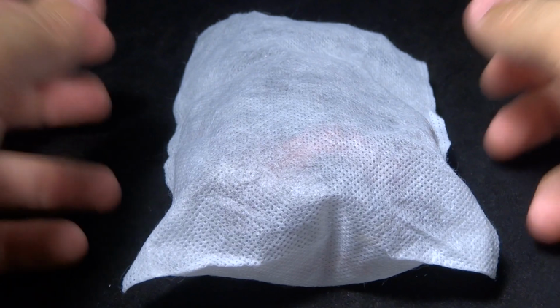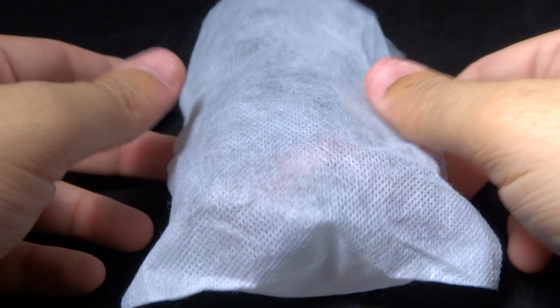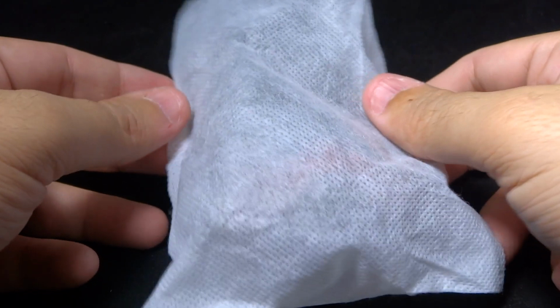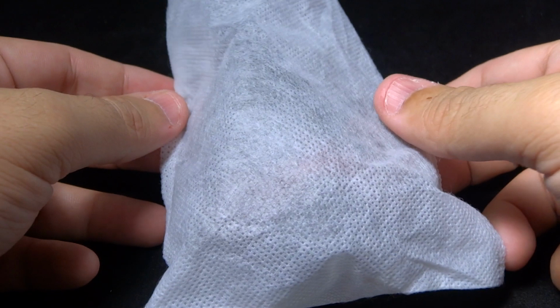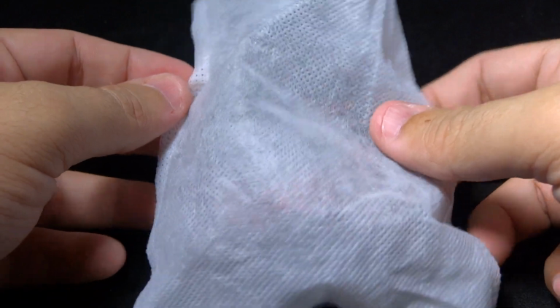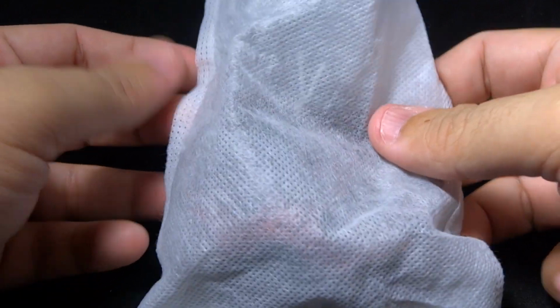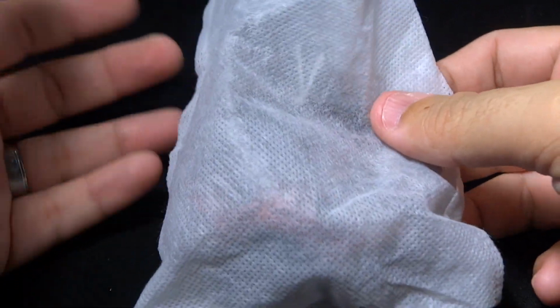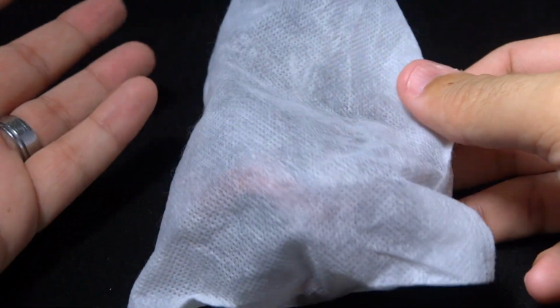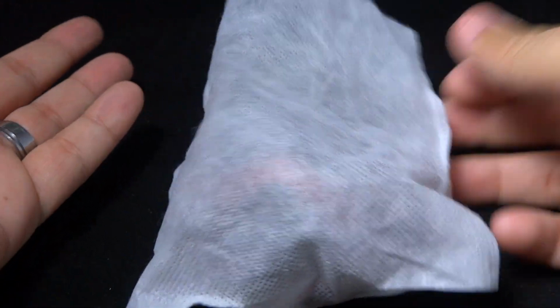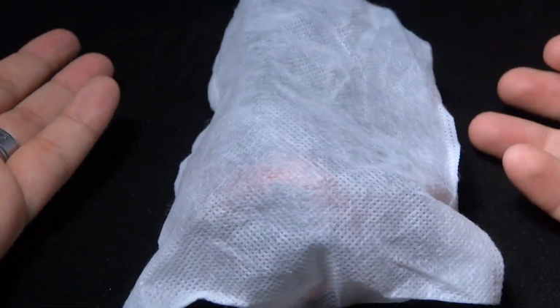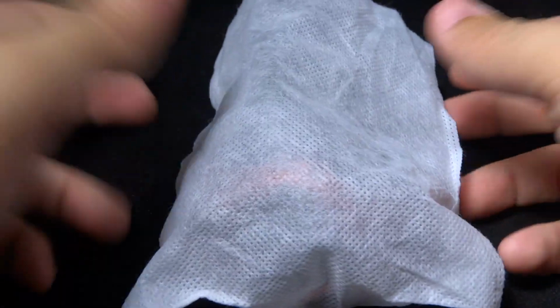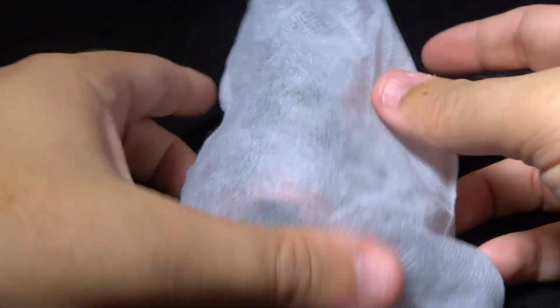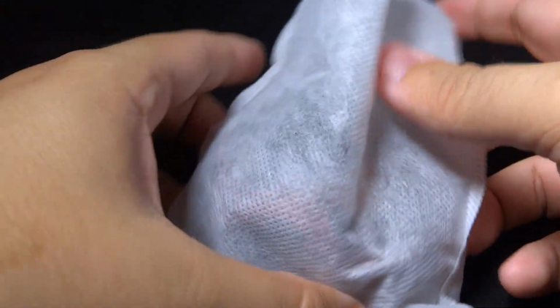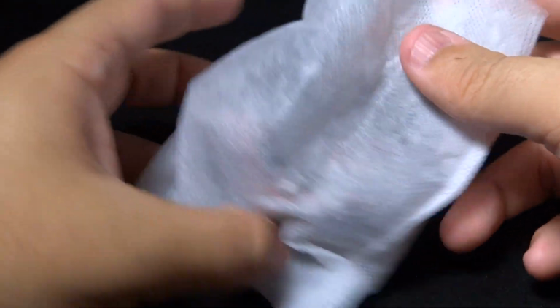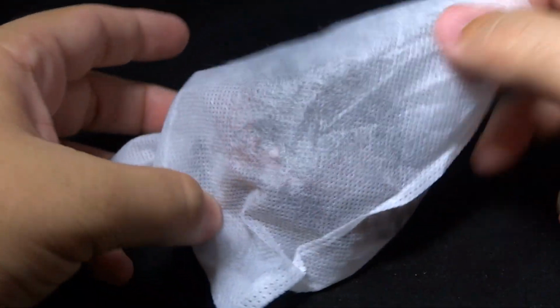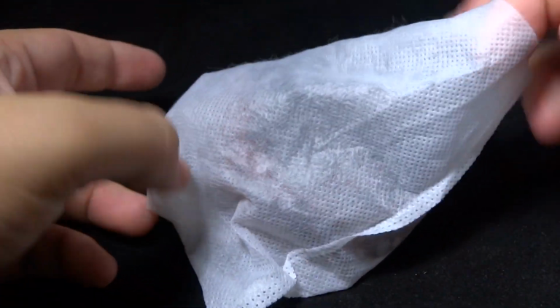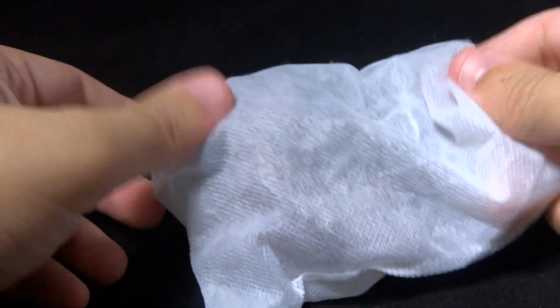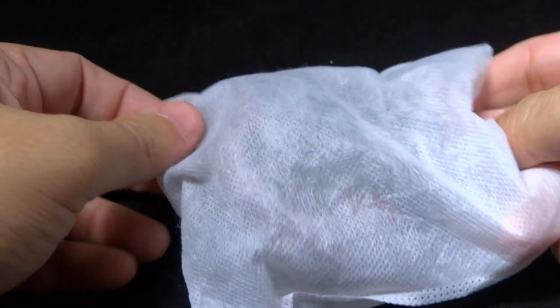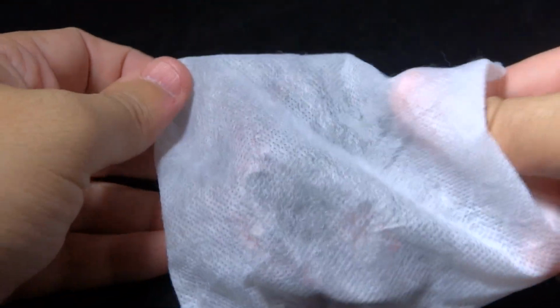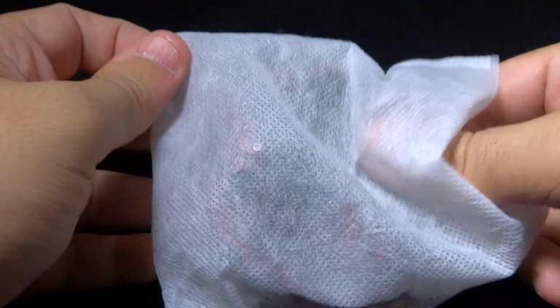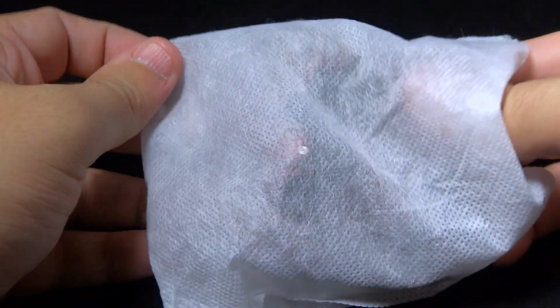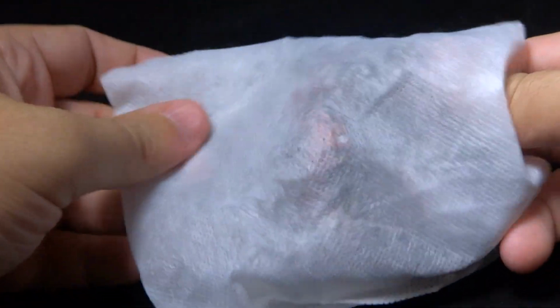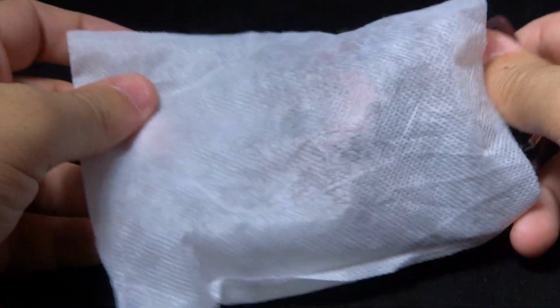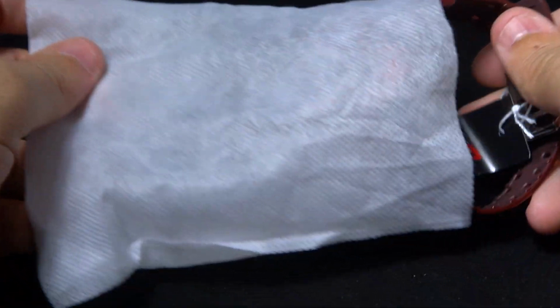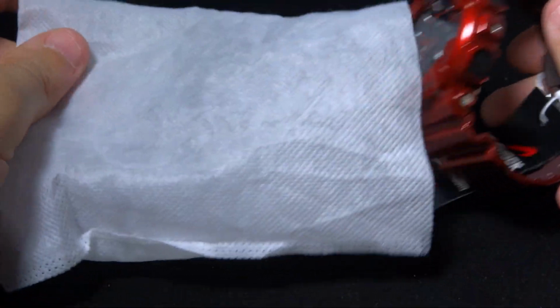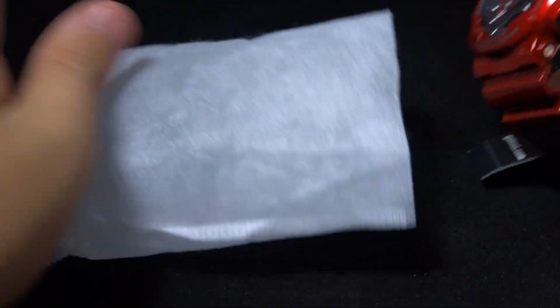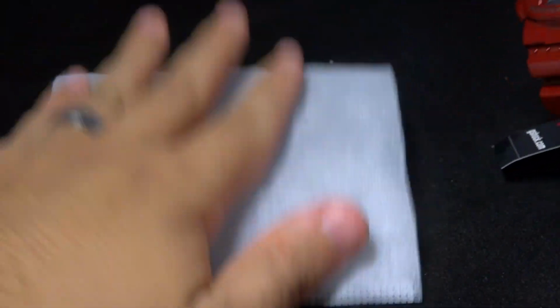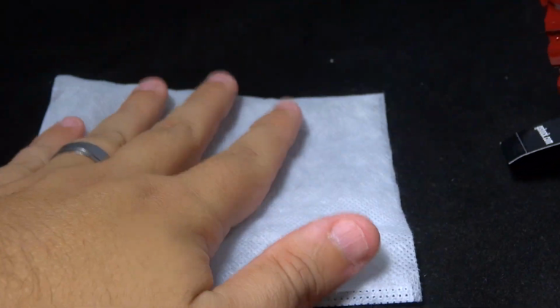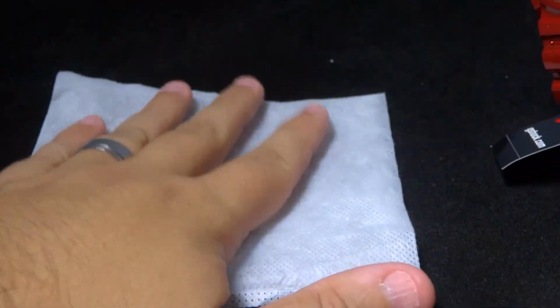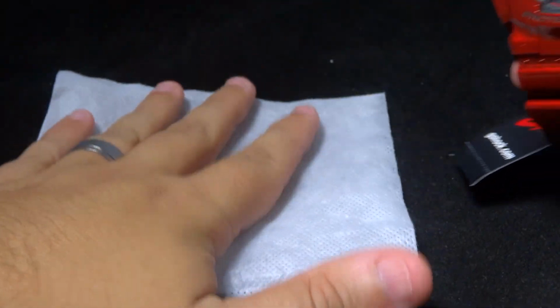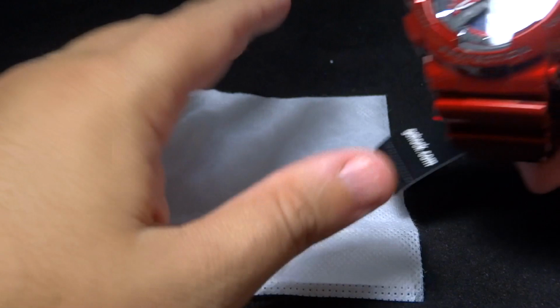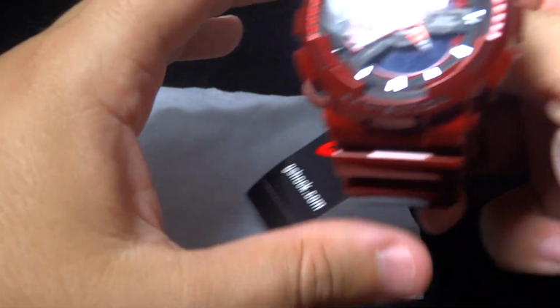Hey guys, what's going on? It's Mike835 again coming at you with another G-Shock video review and unboxing.